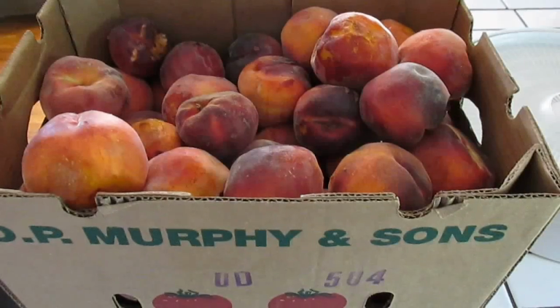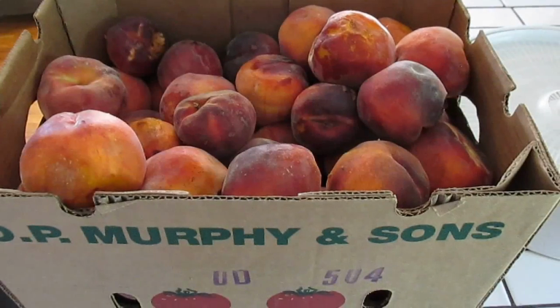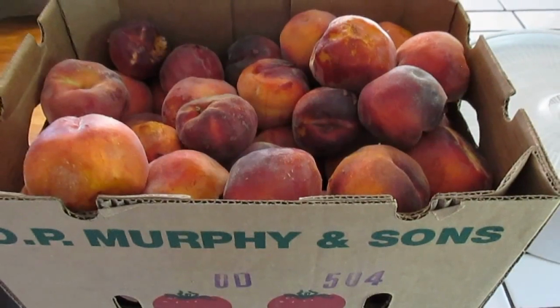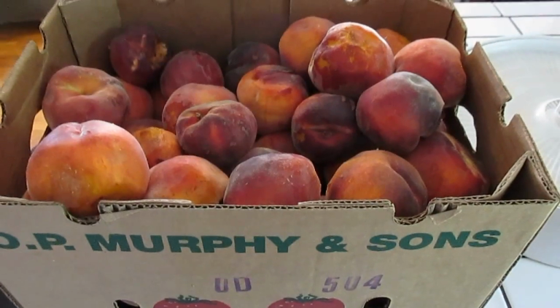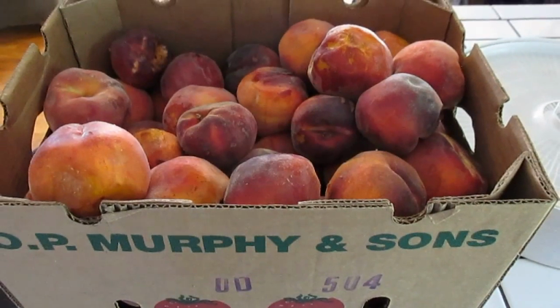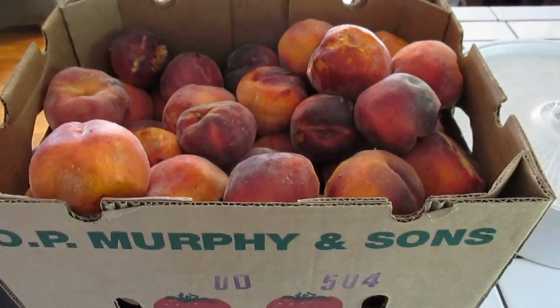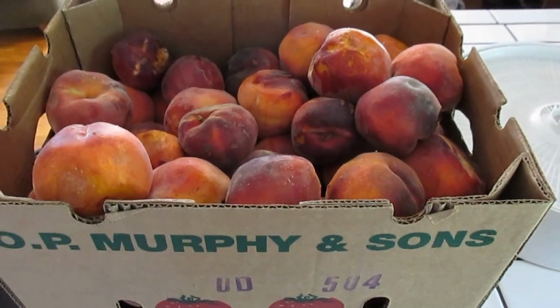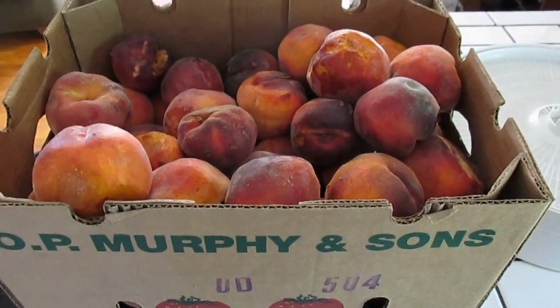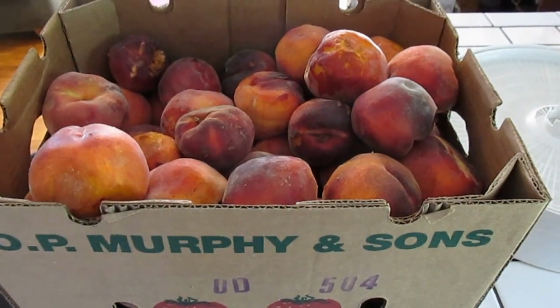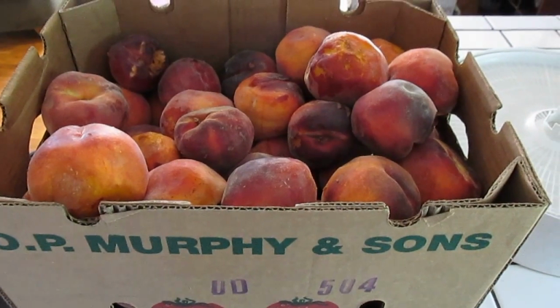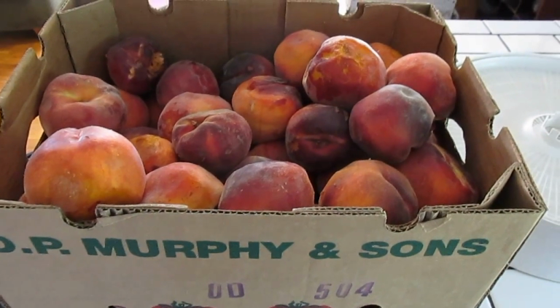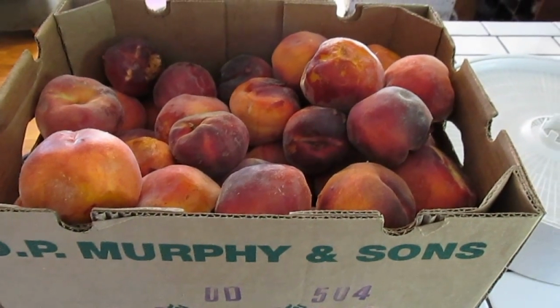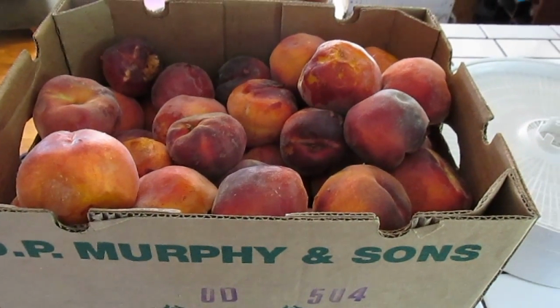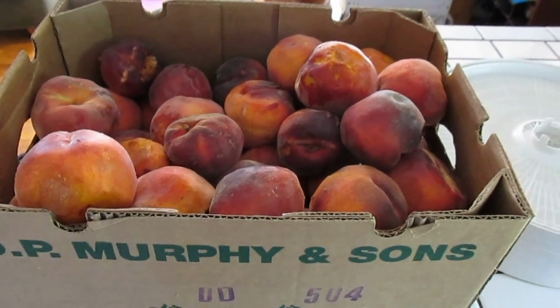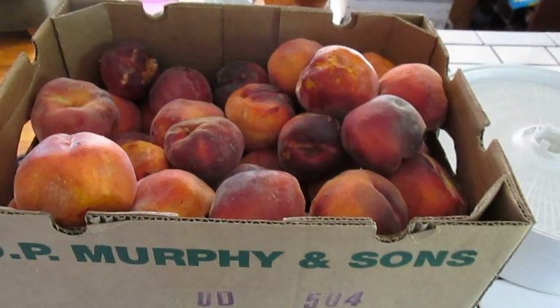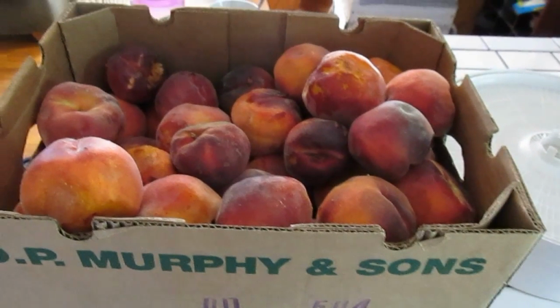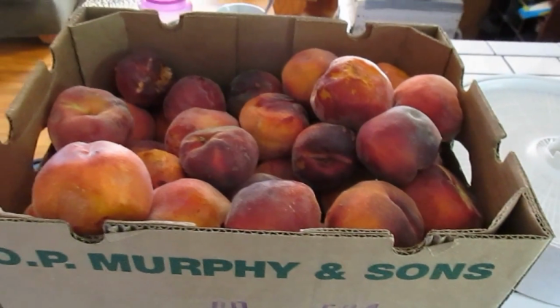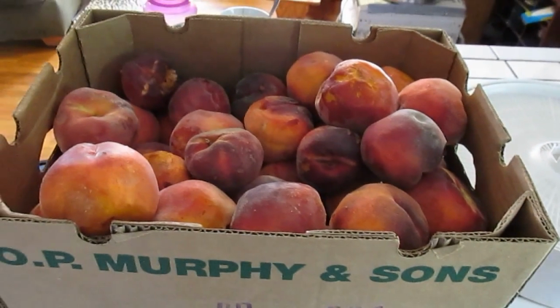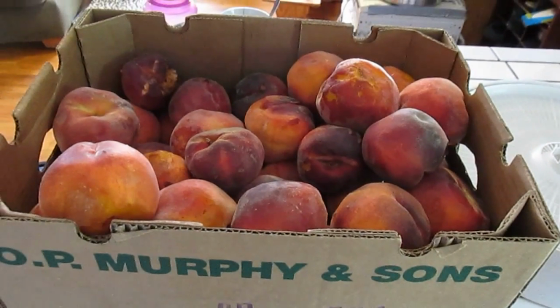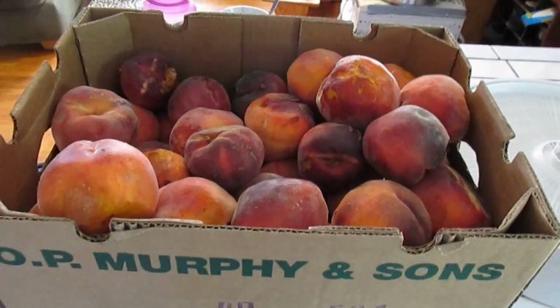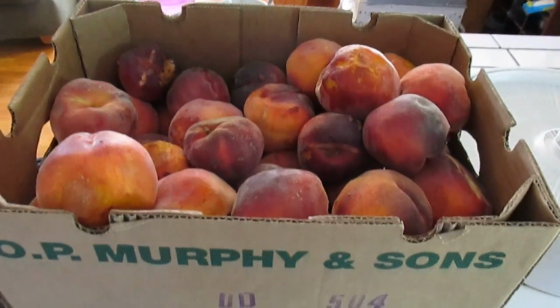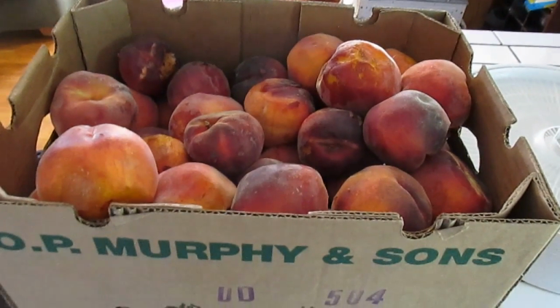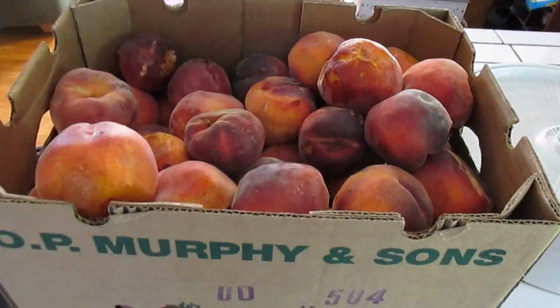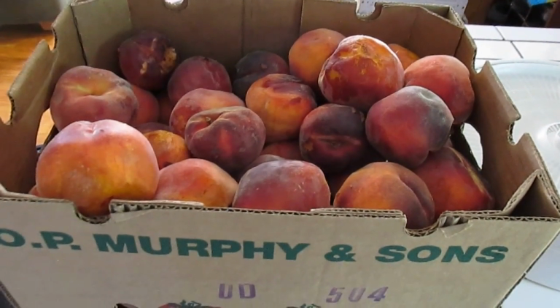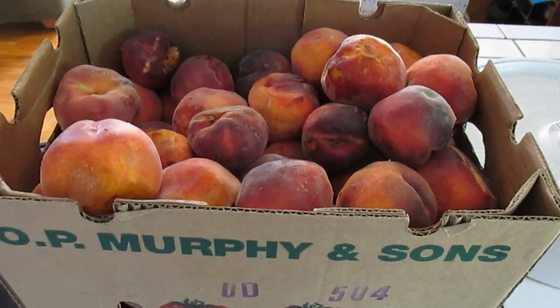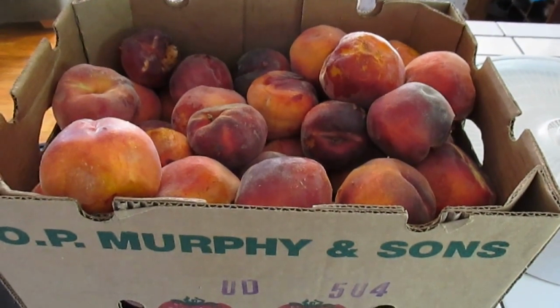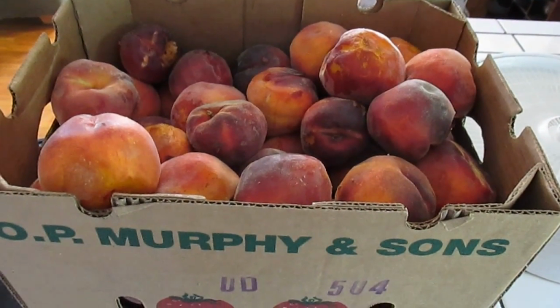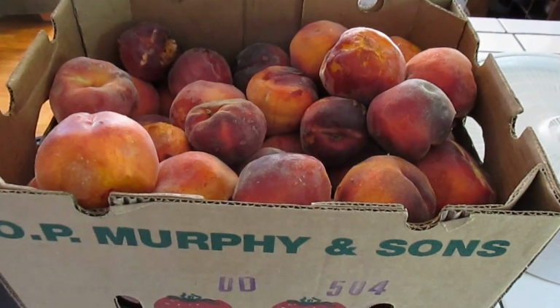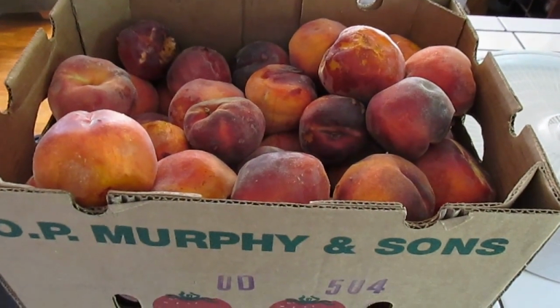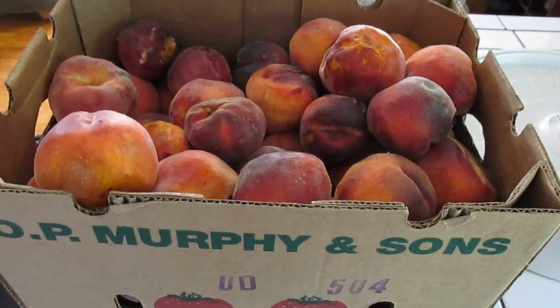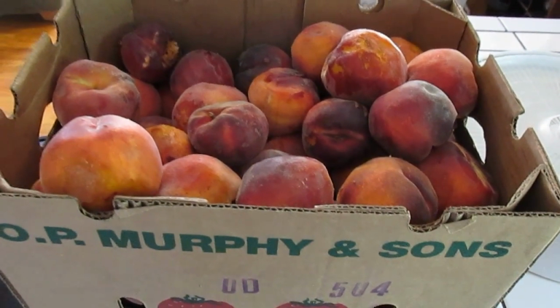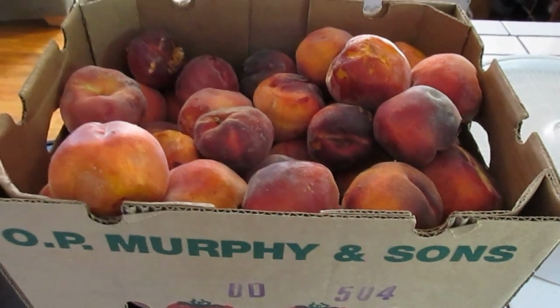Hi there friends. Thanks for joining me again. Today we're going to be making fruit roll-ups.